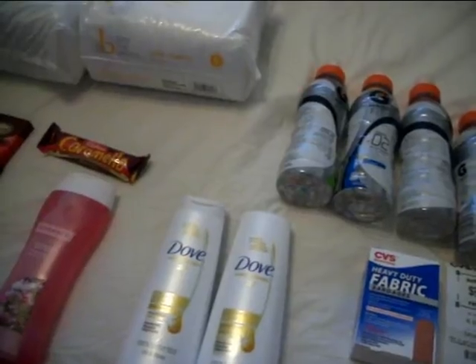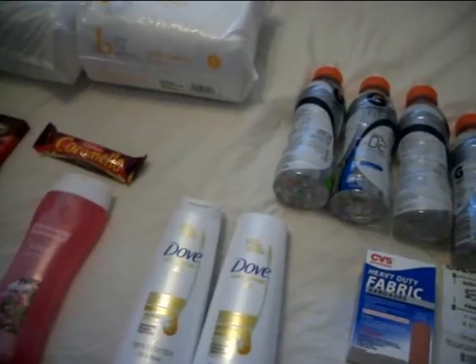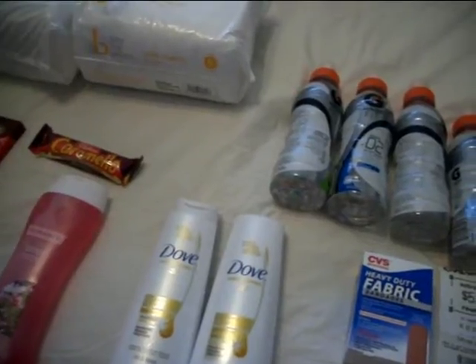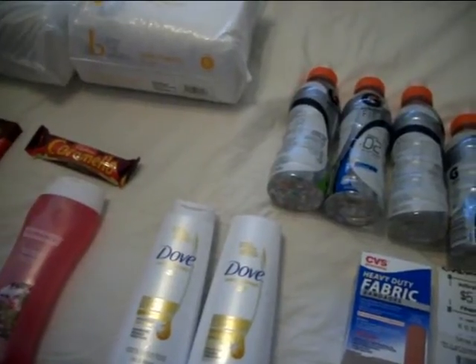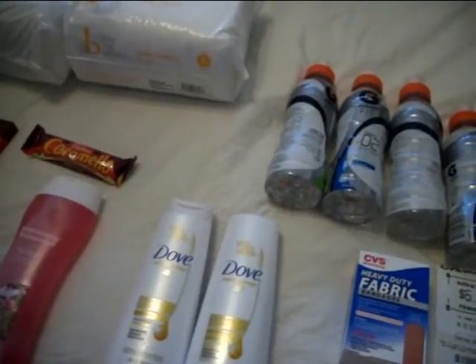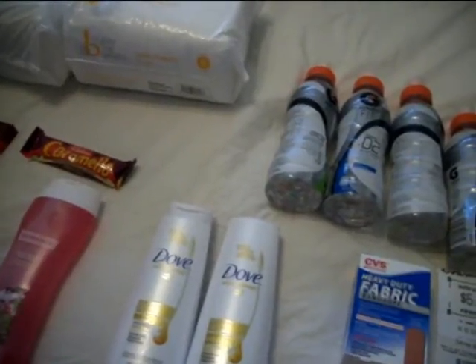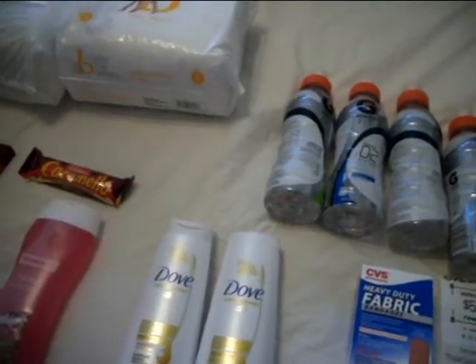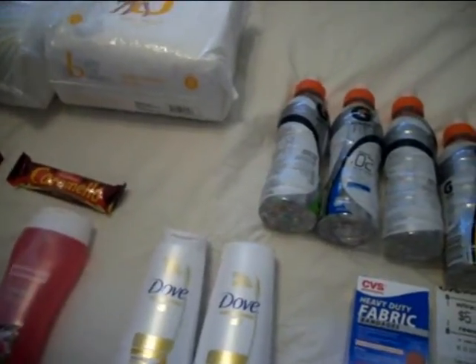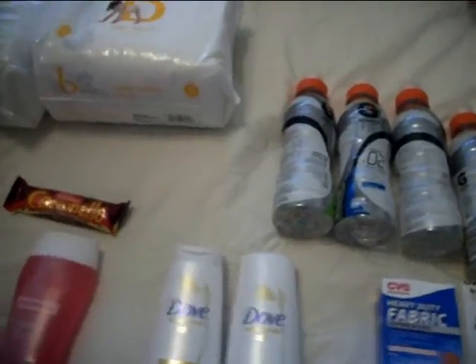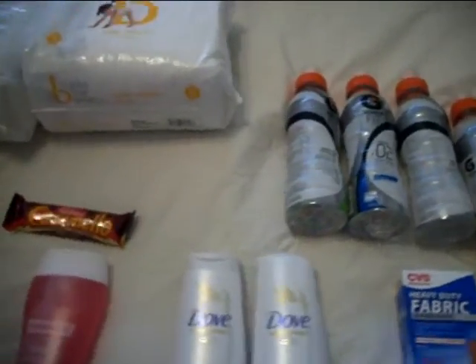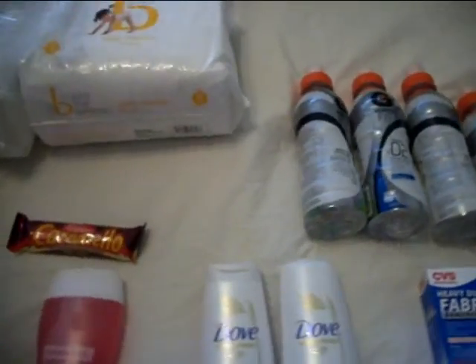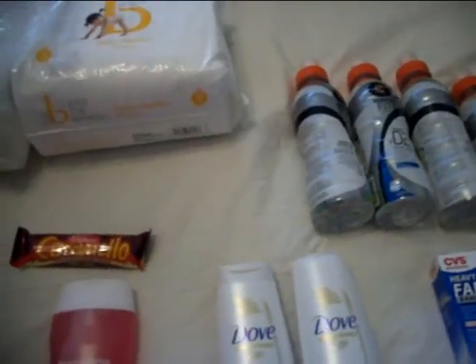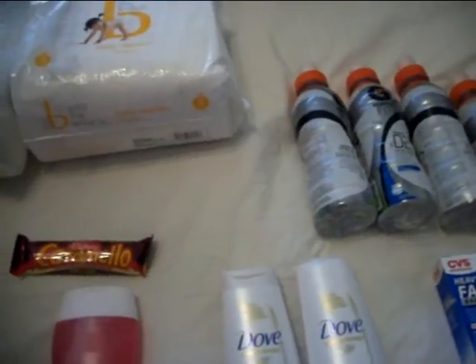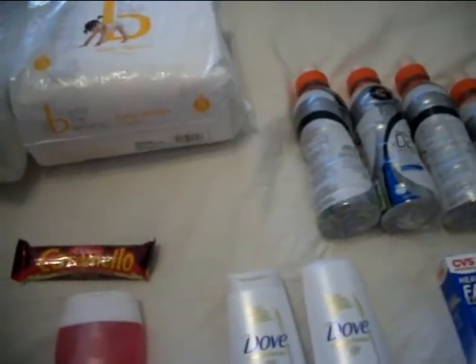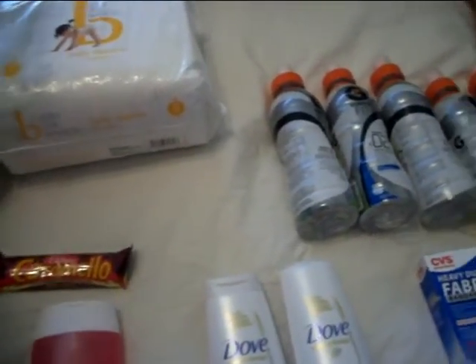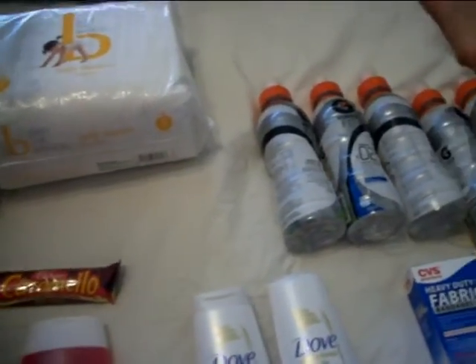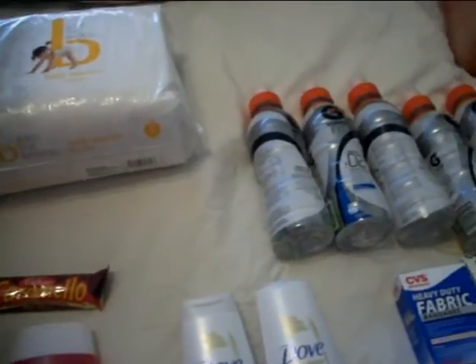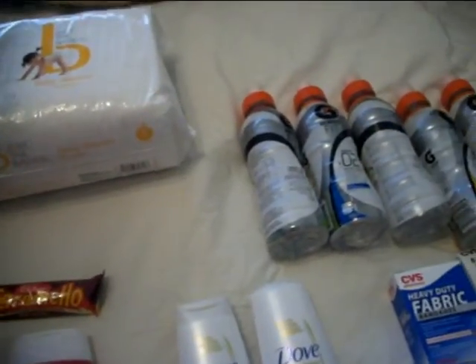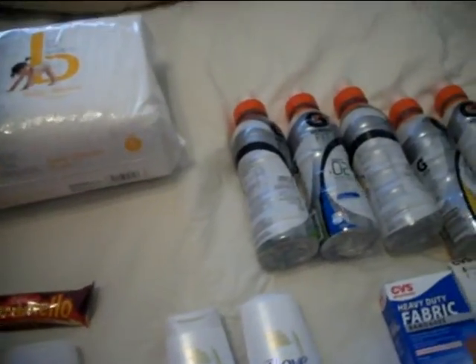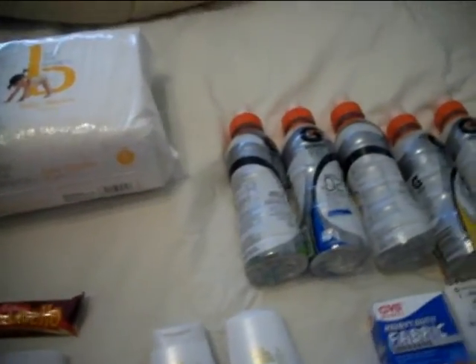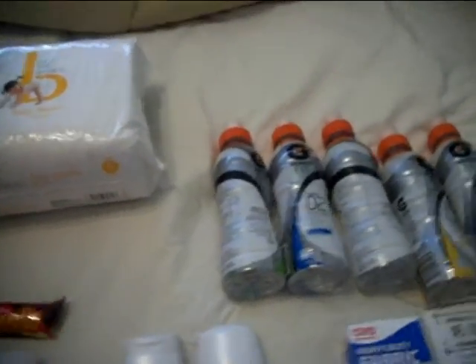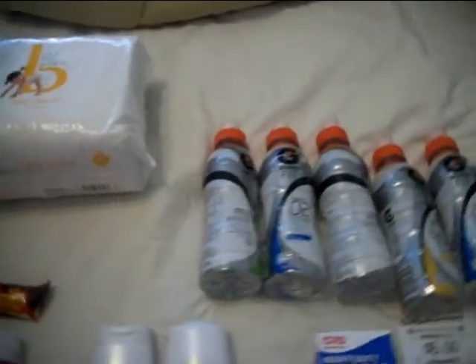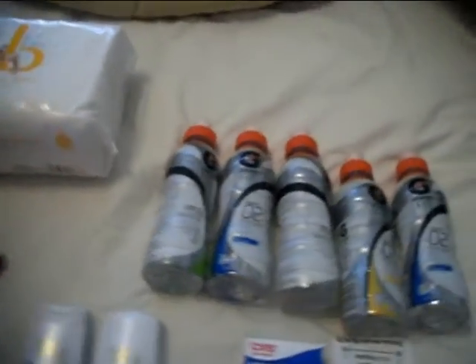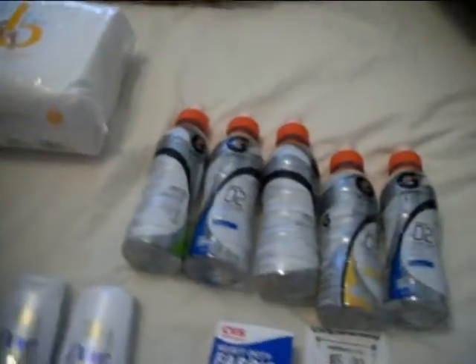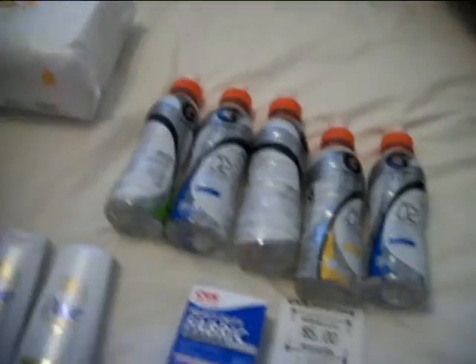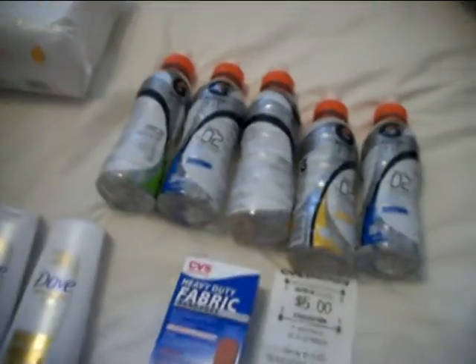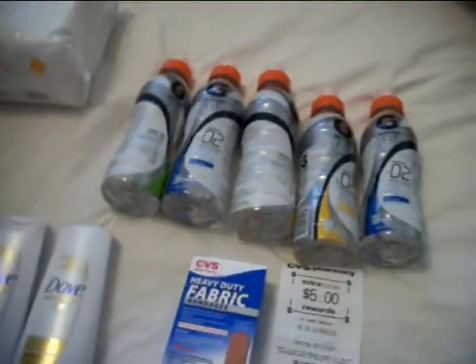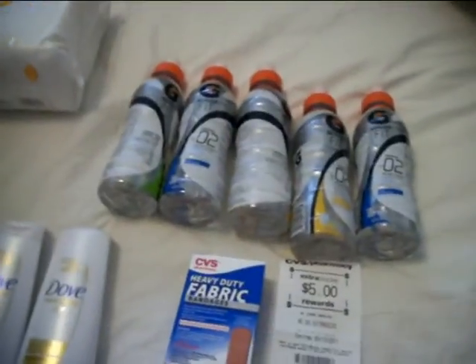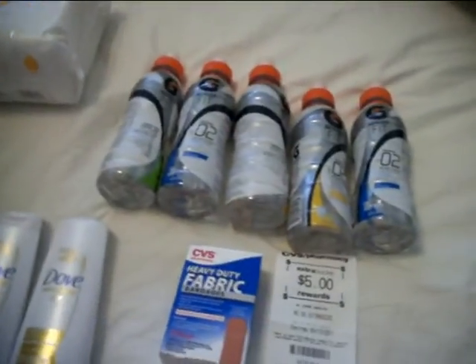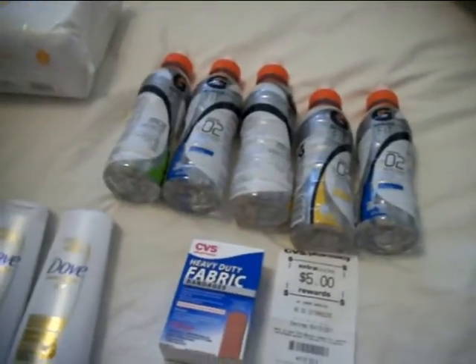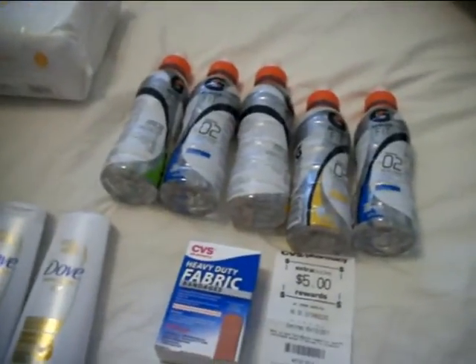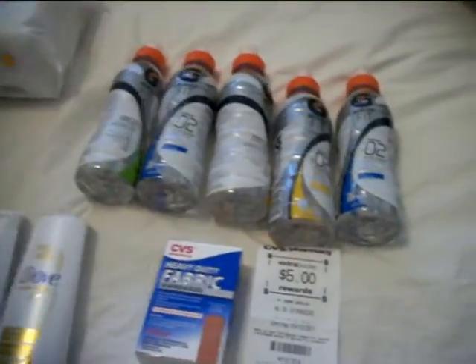Hey guys, it's Joanne at Savvy Saving and SA, and I thought I'd show you my CVS haul for this week.